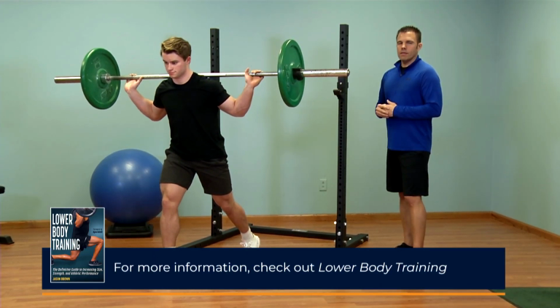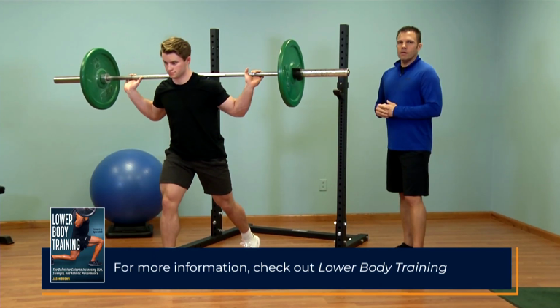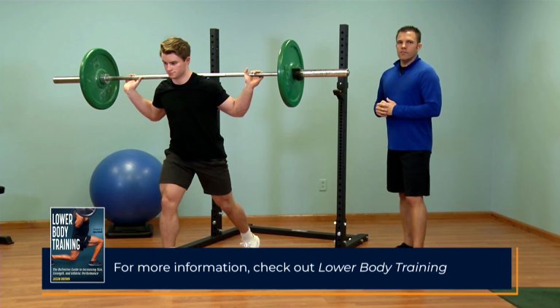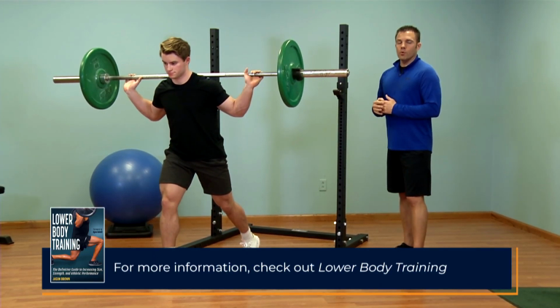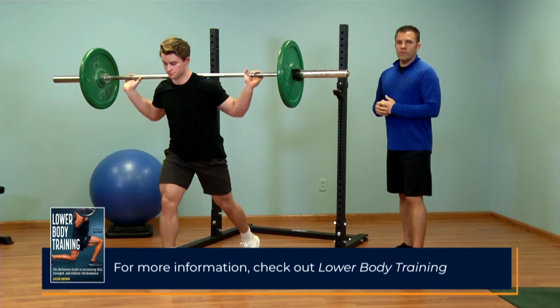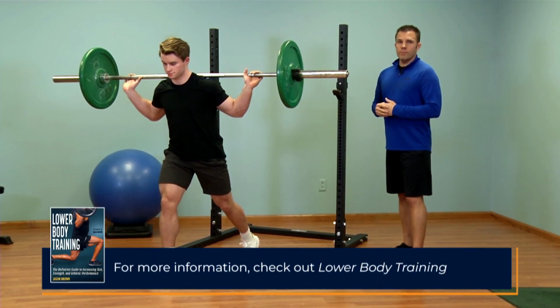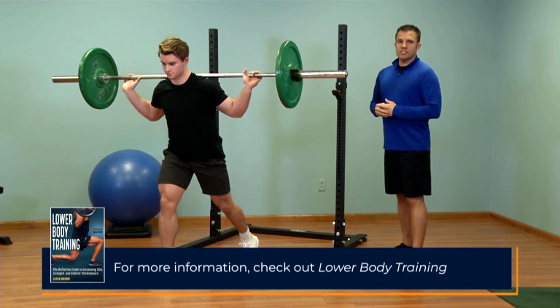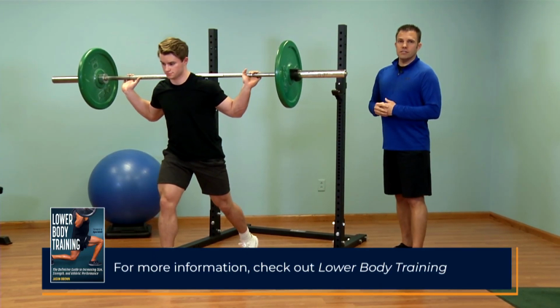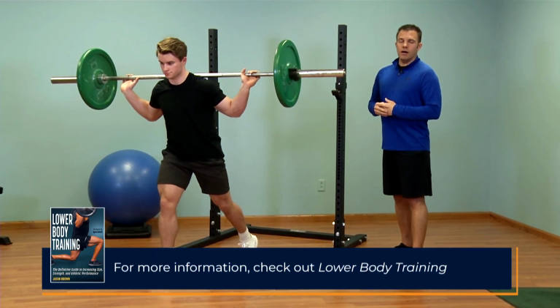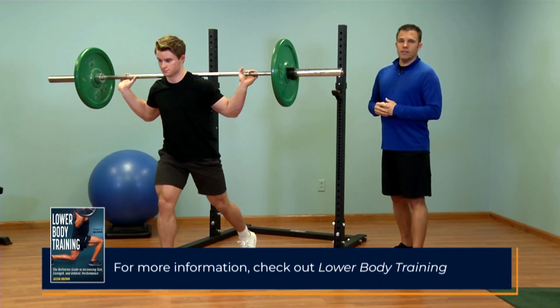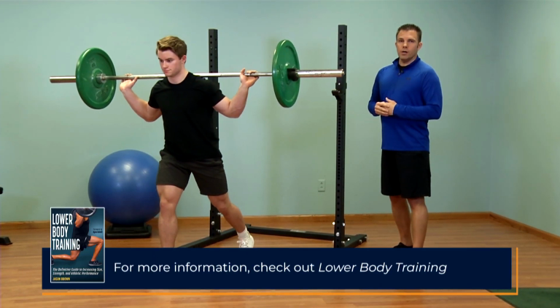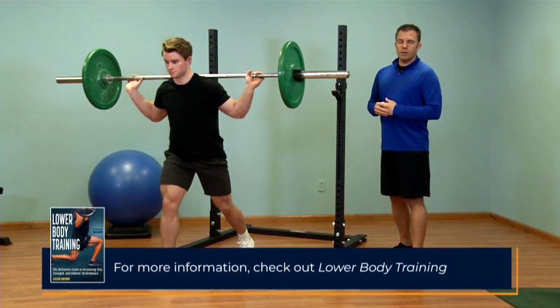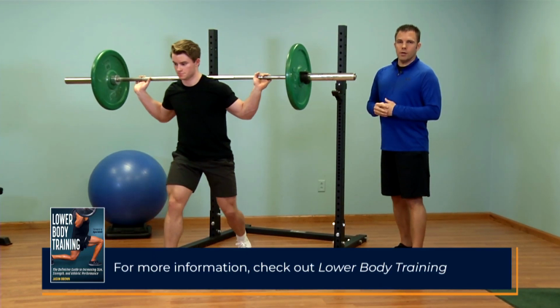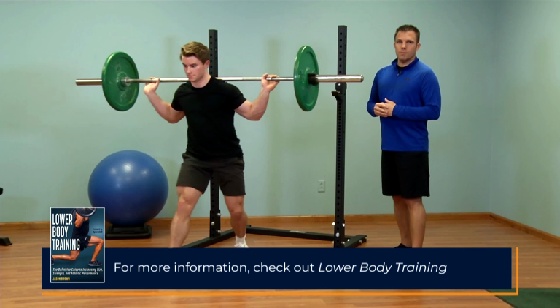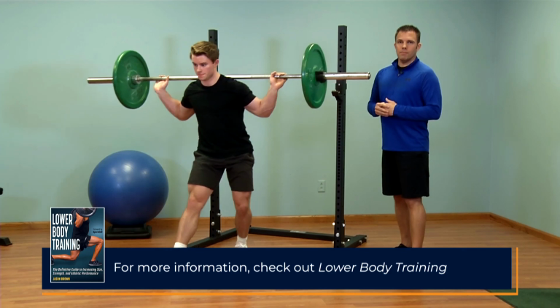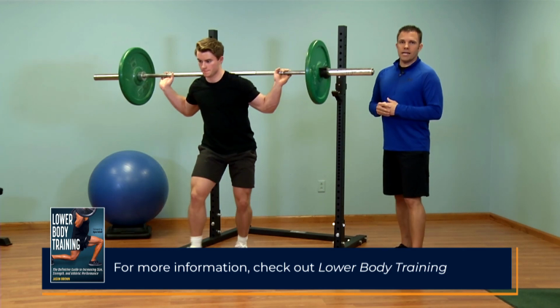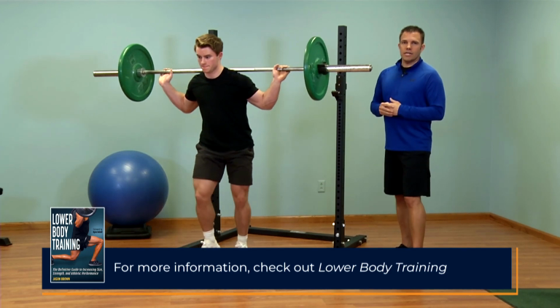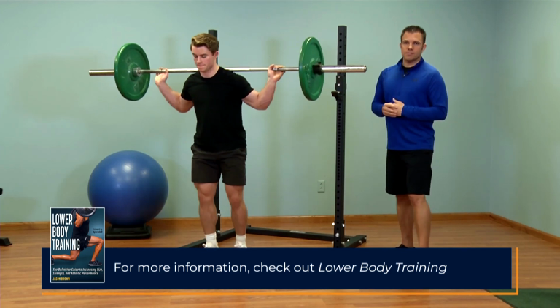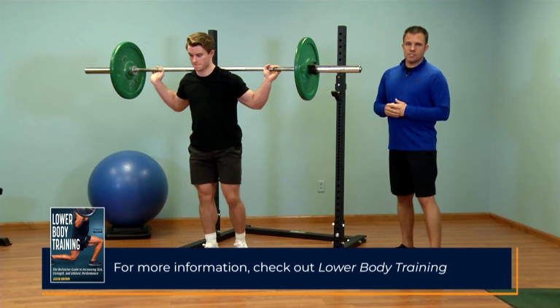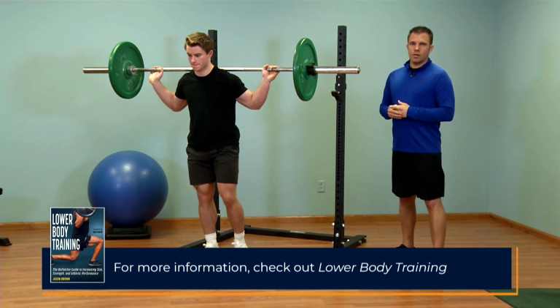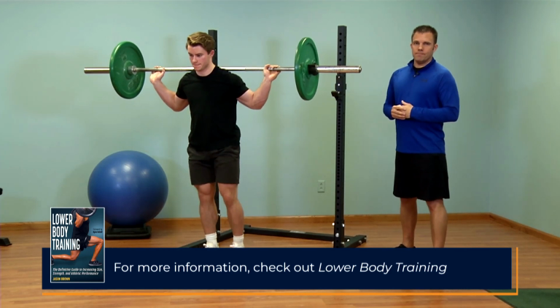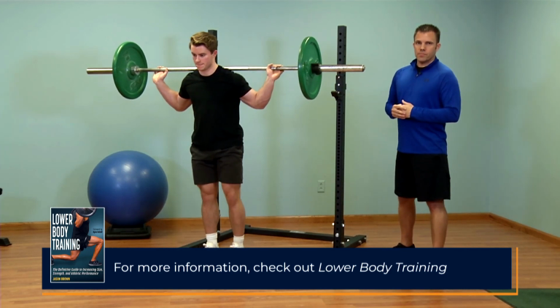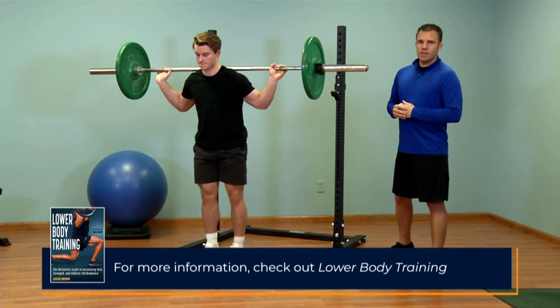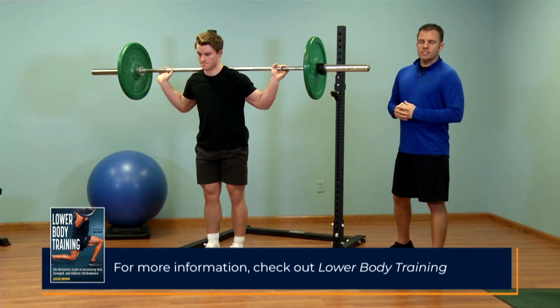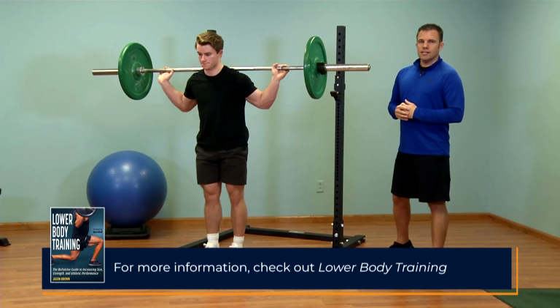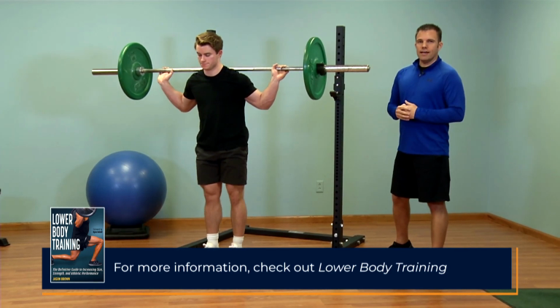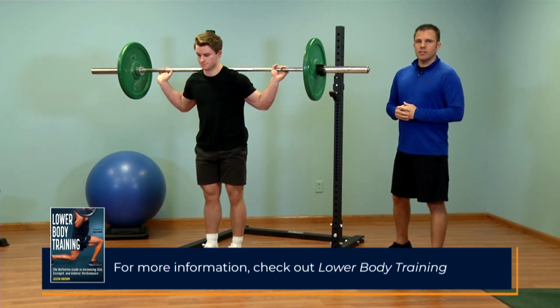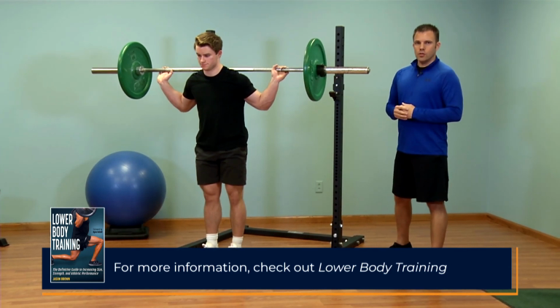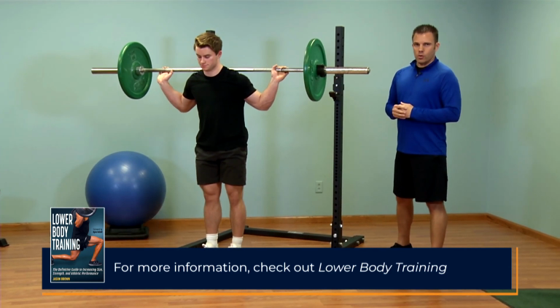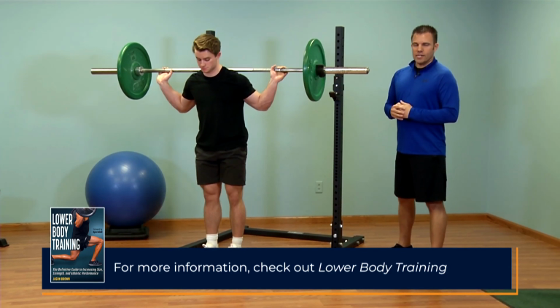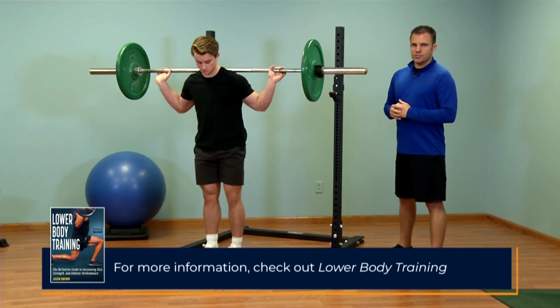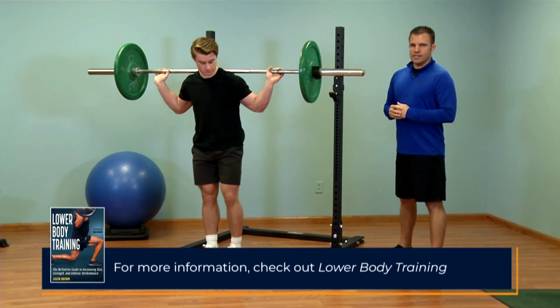For more information on the Barbell Back Rack Split Squat, check out Lower Body Training.